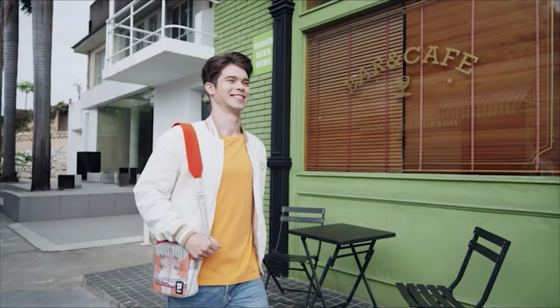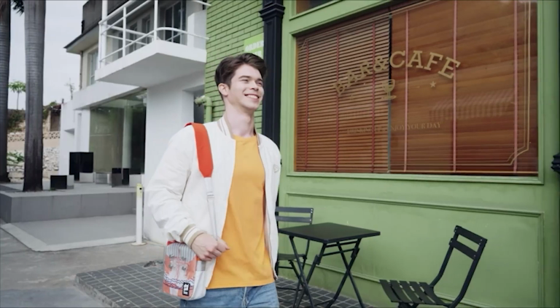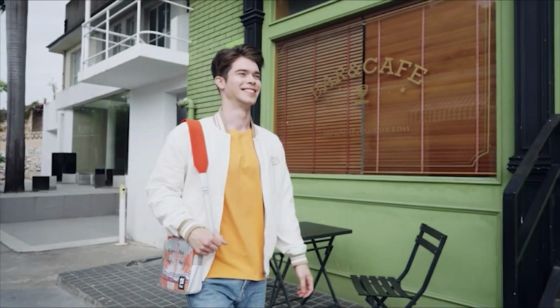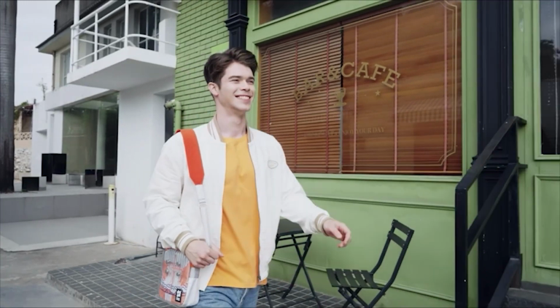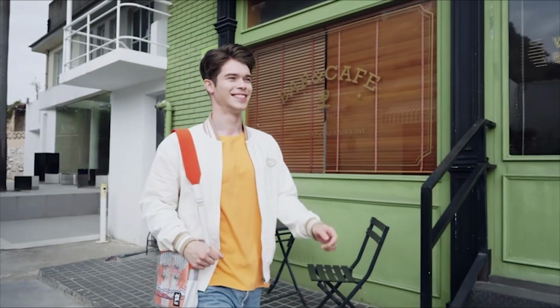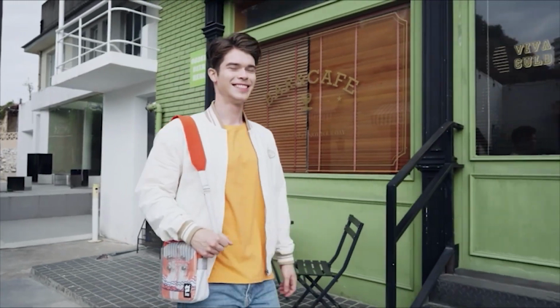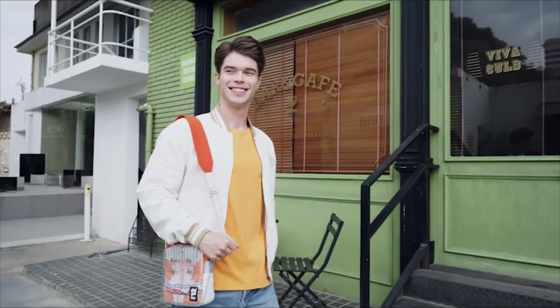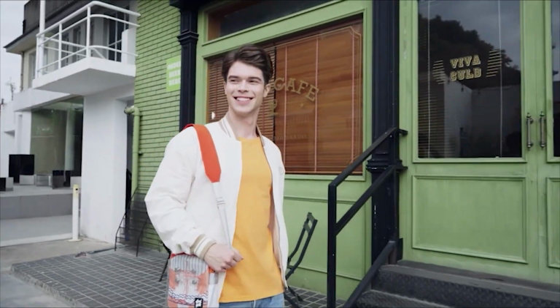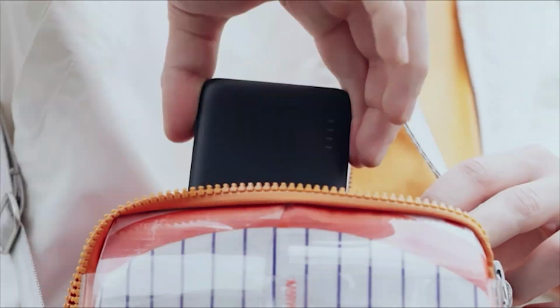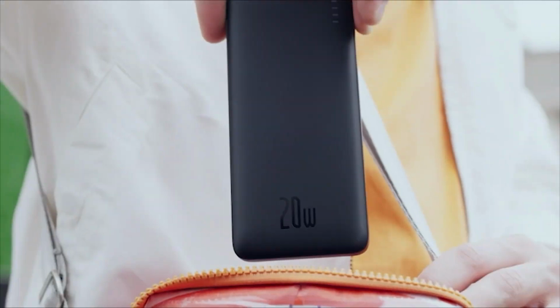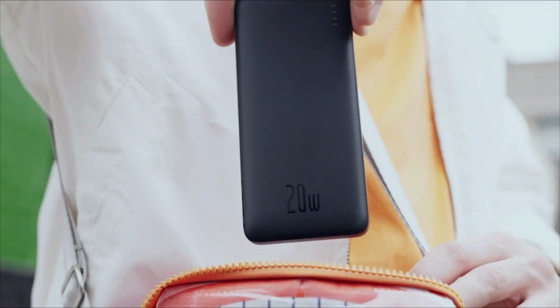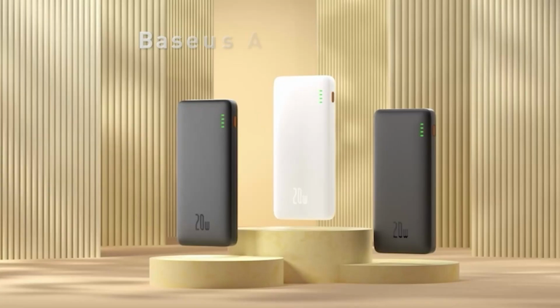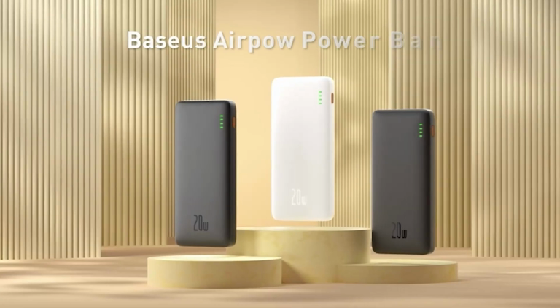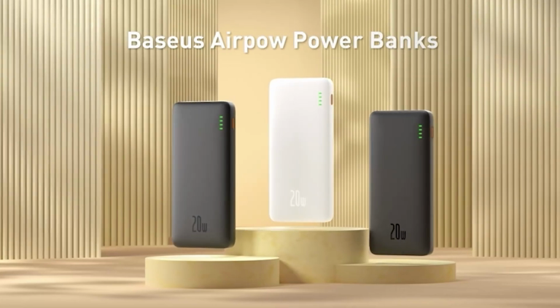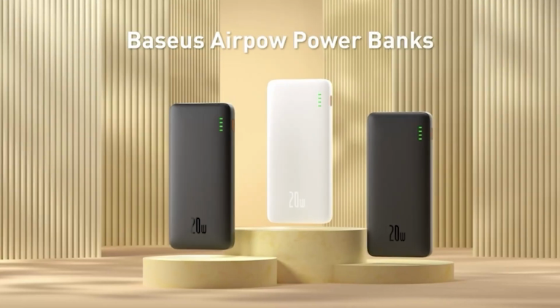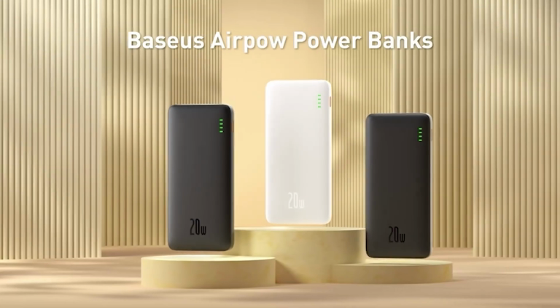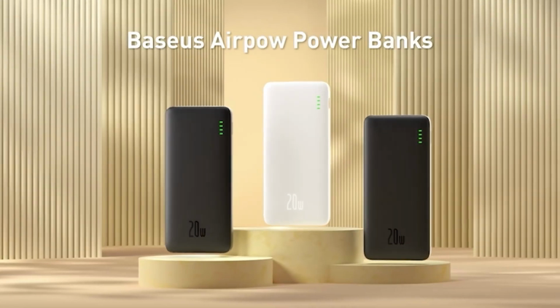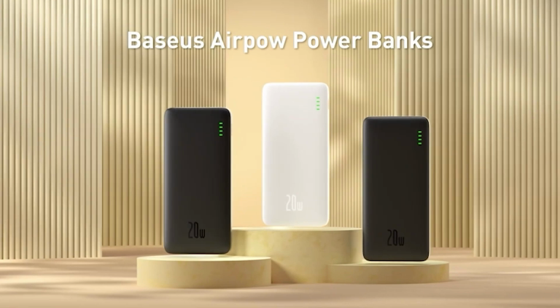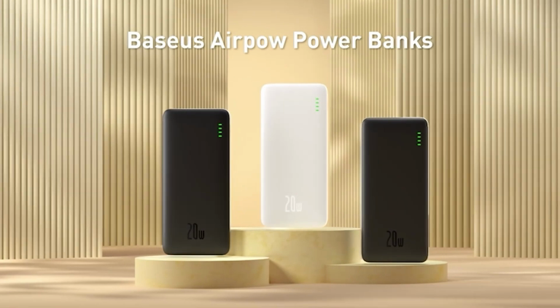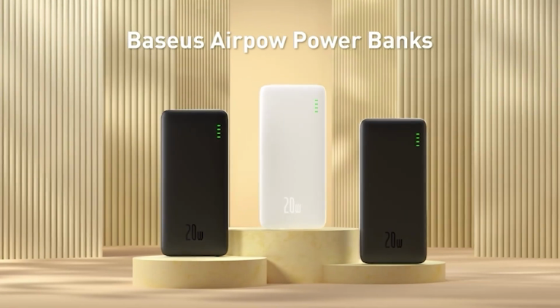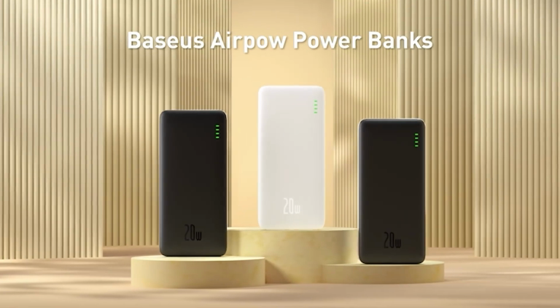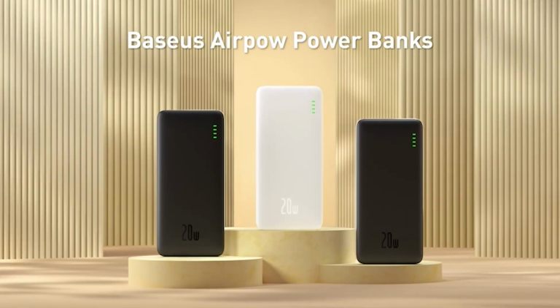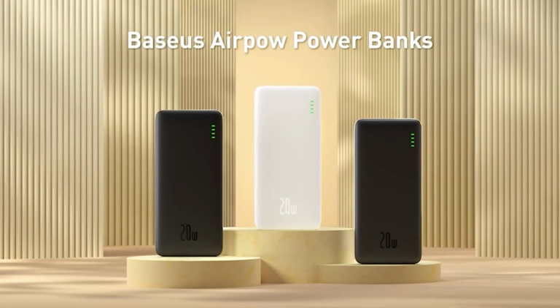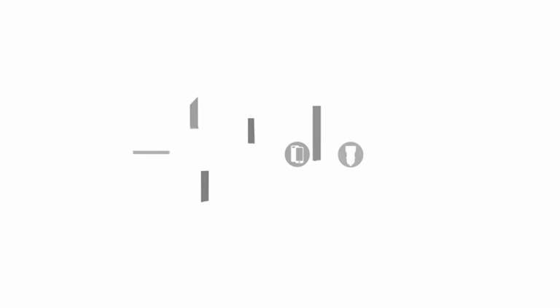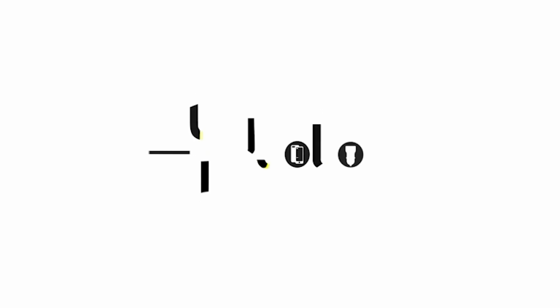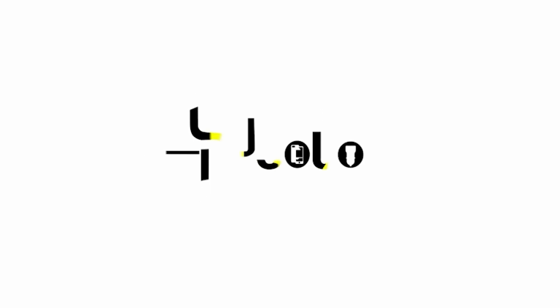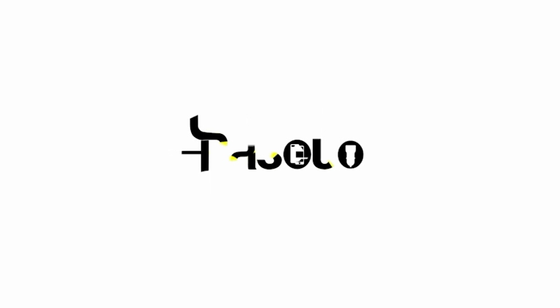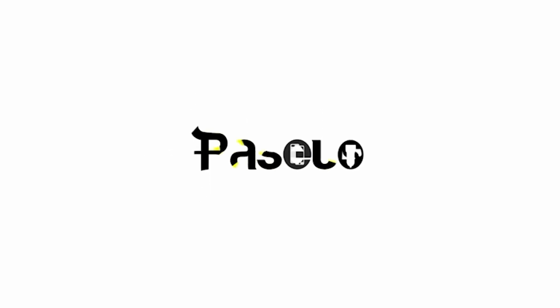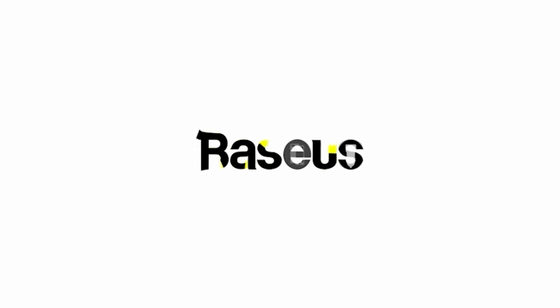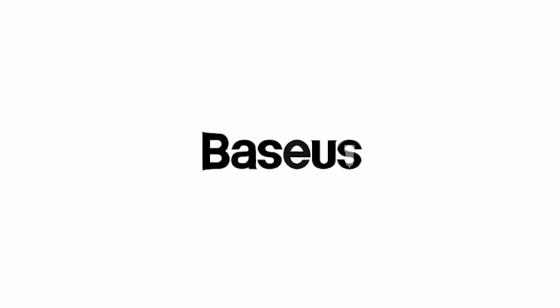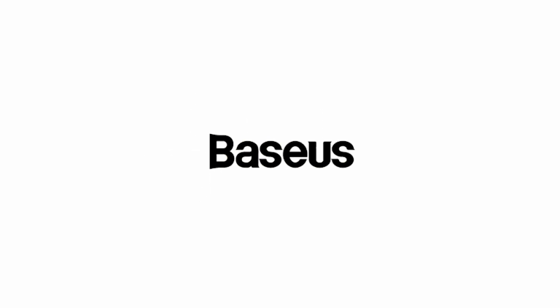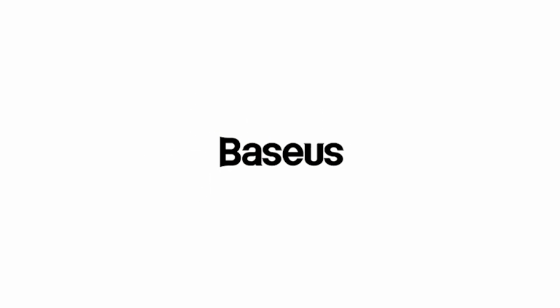Whether you're commuting, traveling, or just hanging out, stay connected and powered up with ease. Join the Baseus family and elevate your power game today.